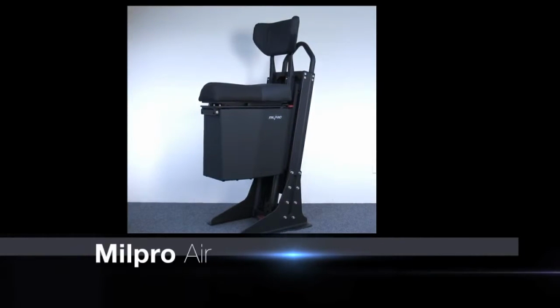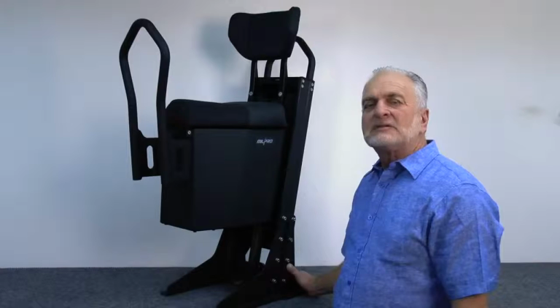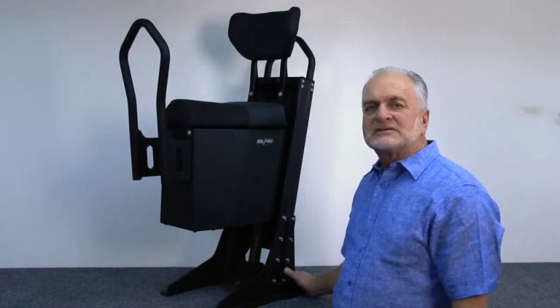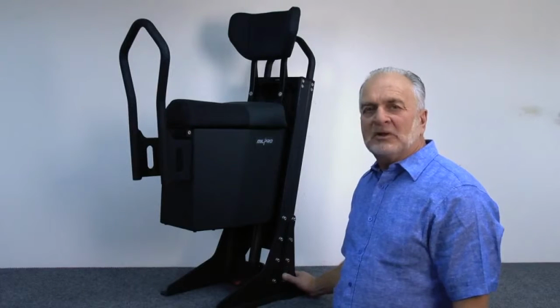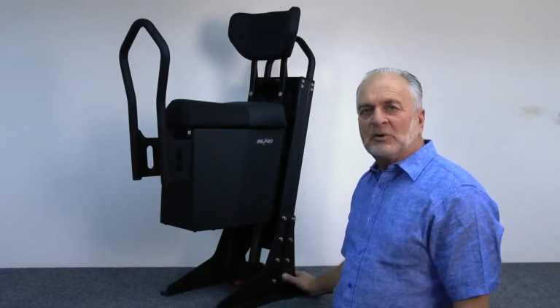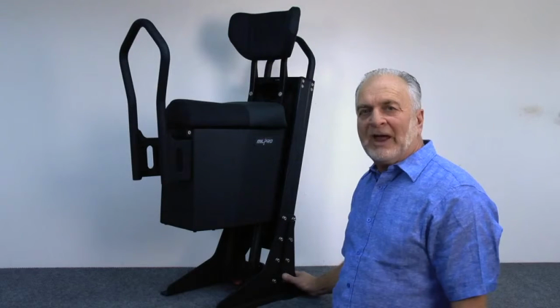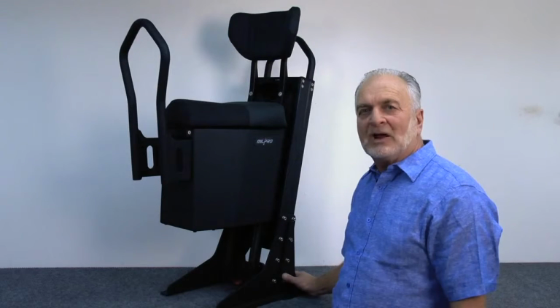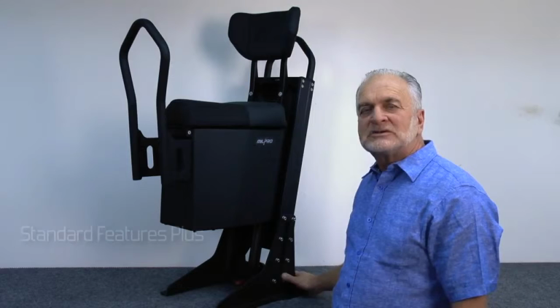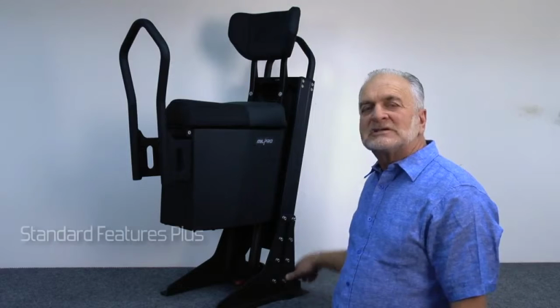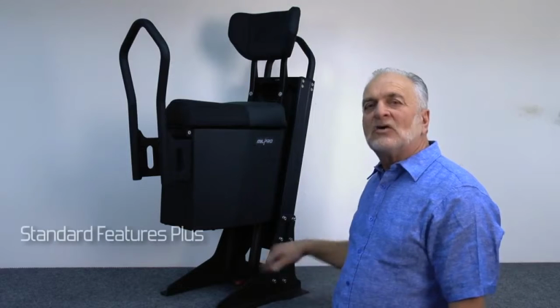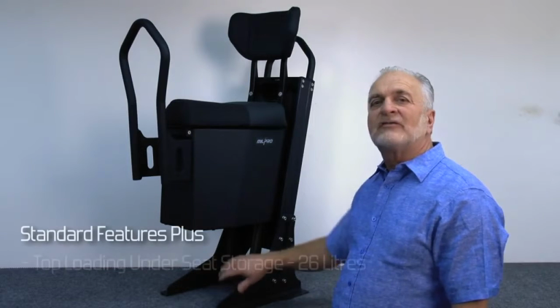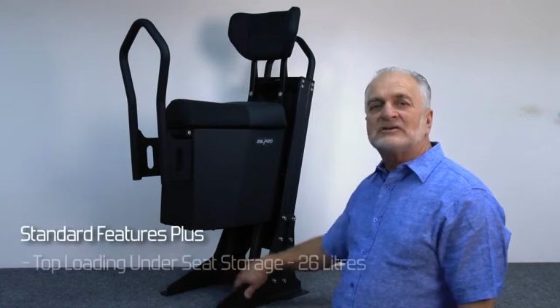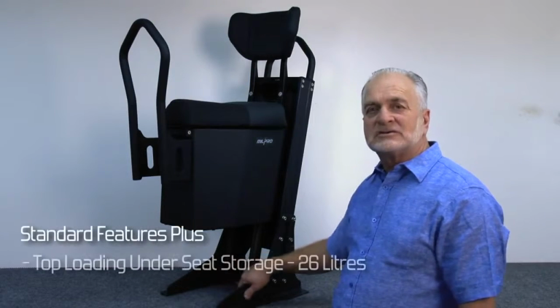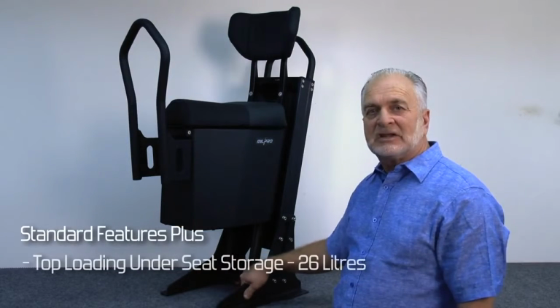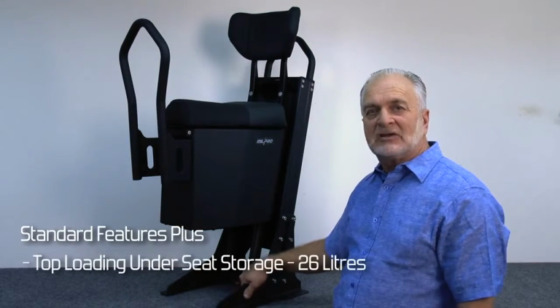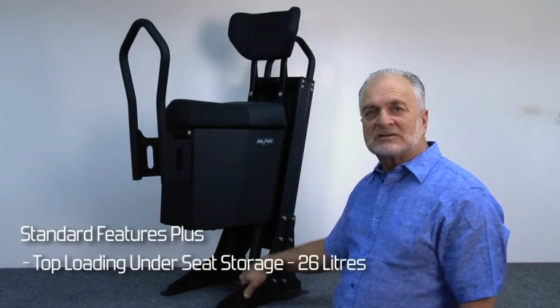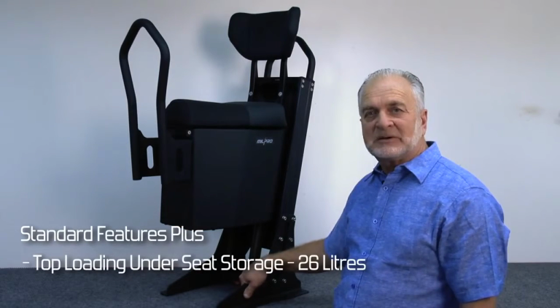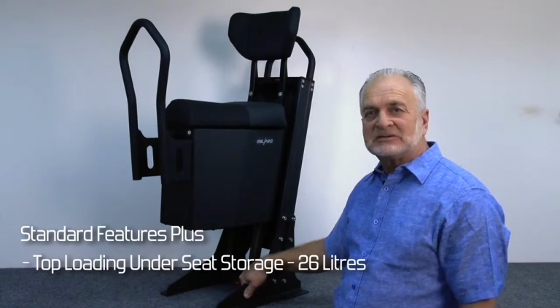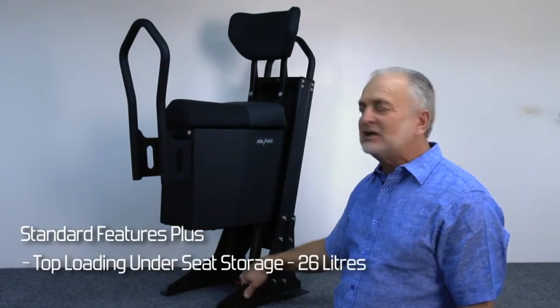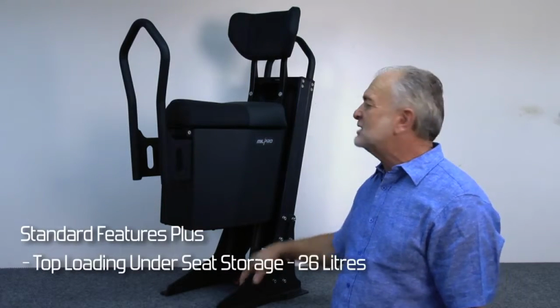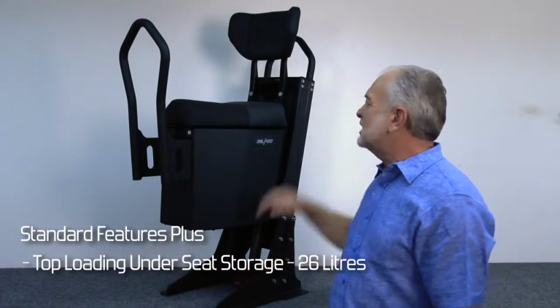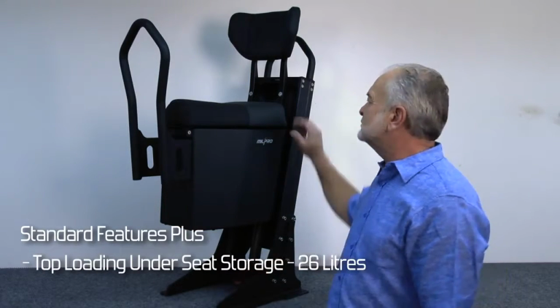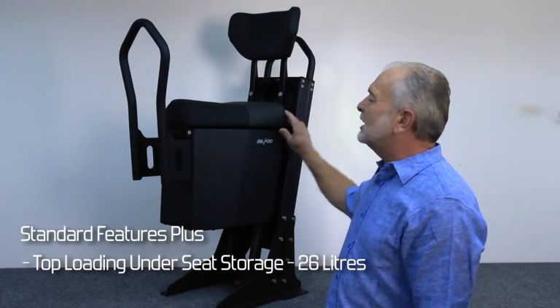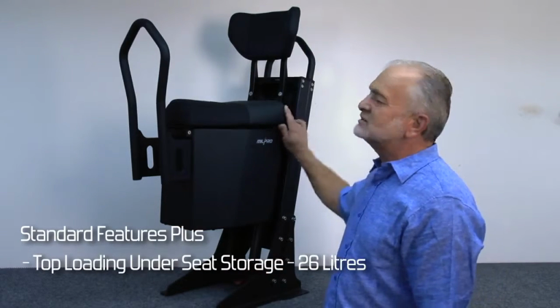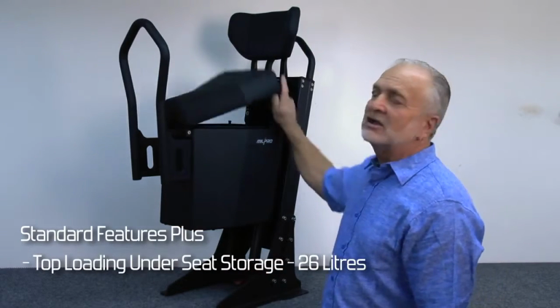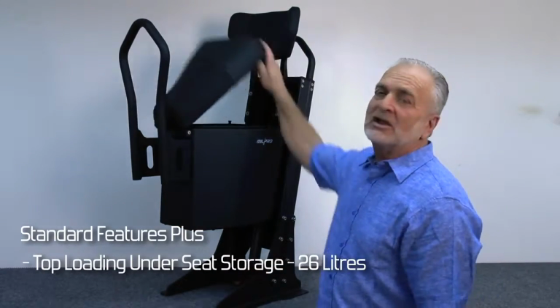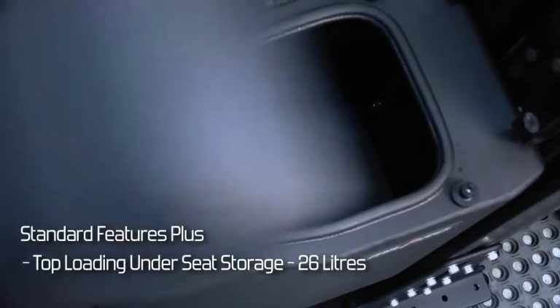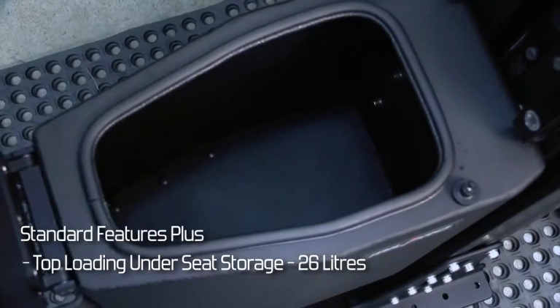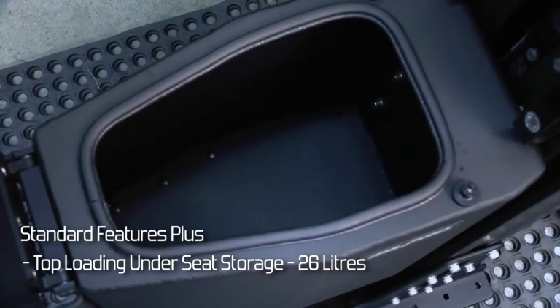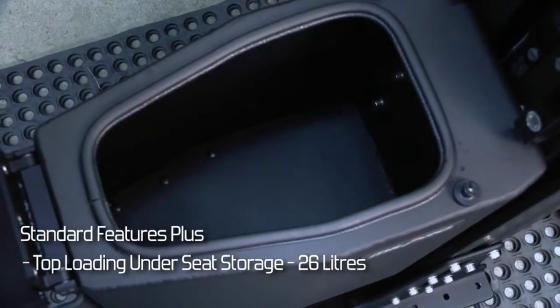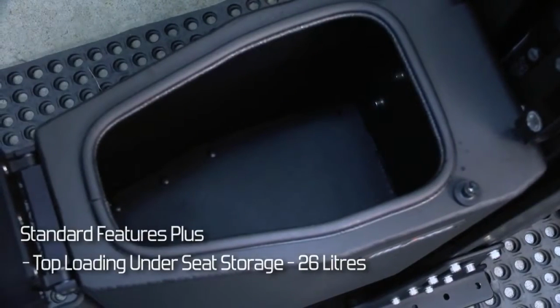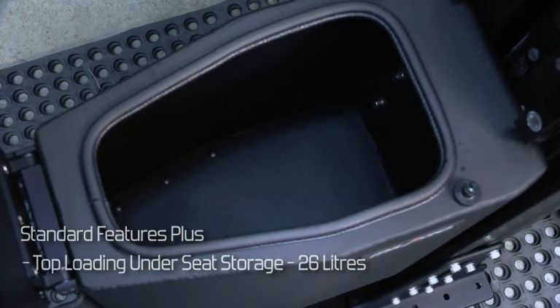This is the Mill Pro Air, which has all the features that the other suspension seat has, as well as under-seat storage.